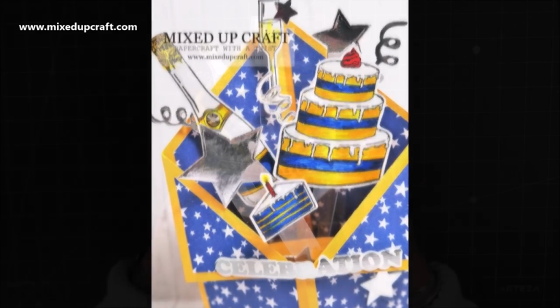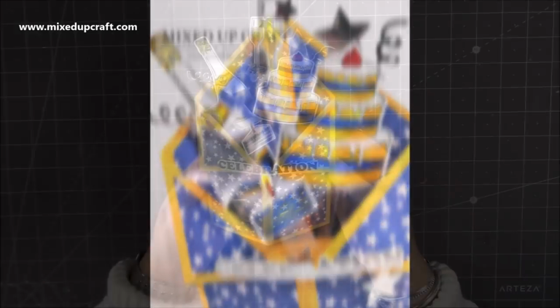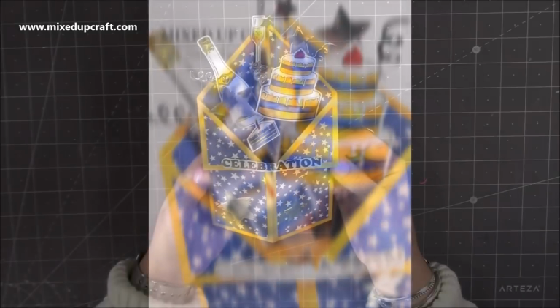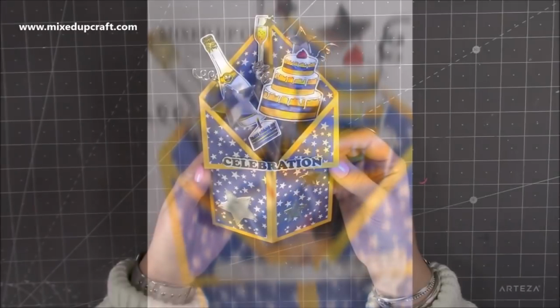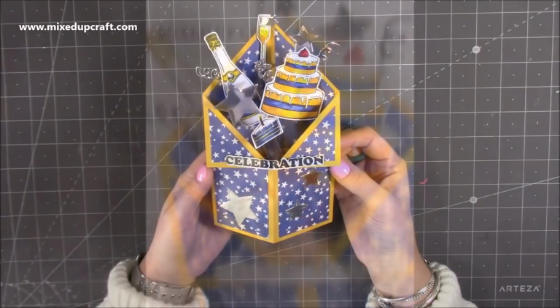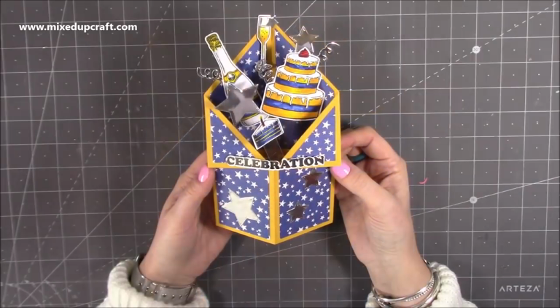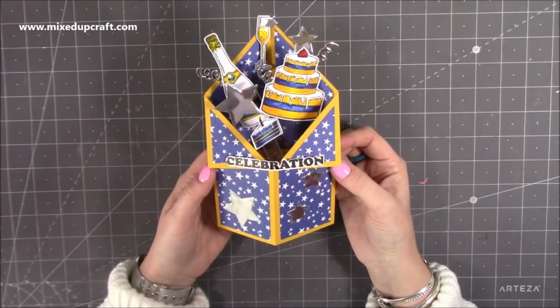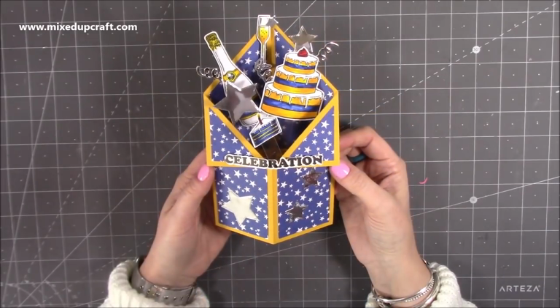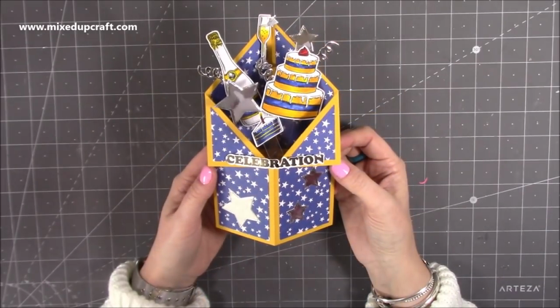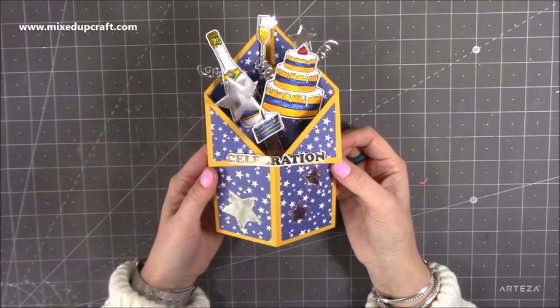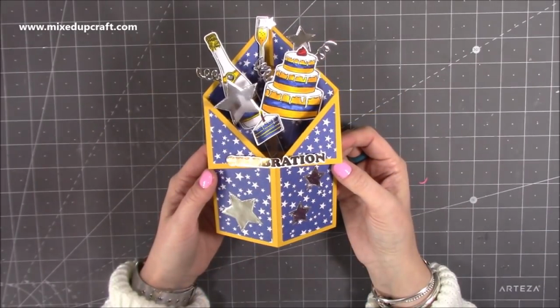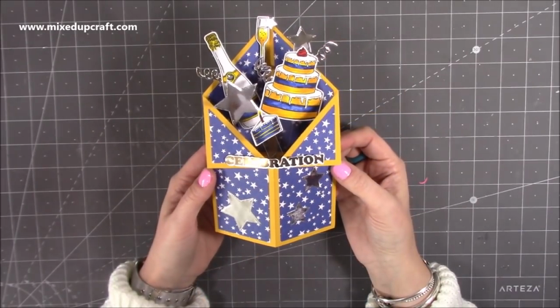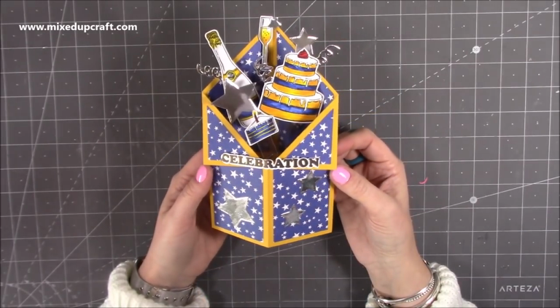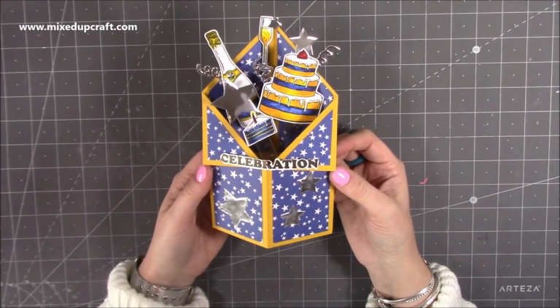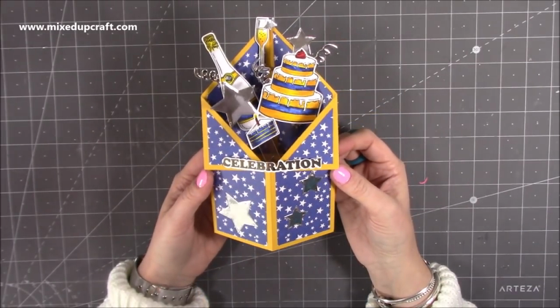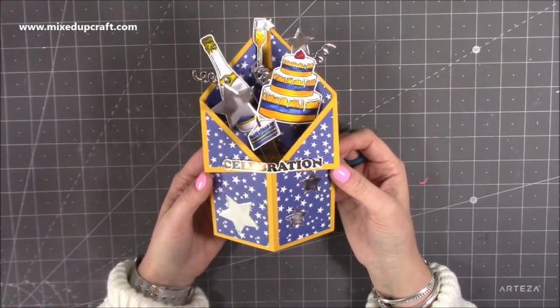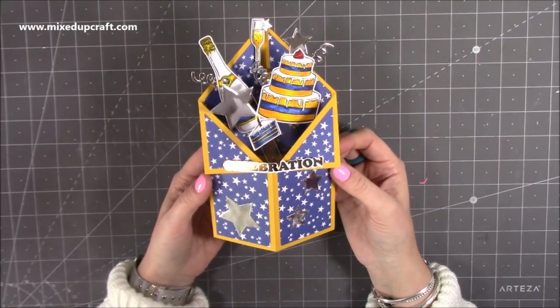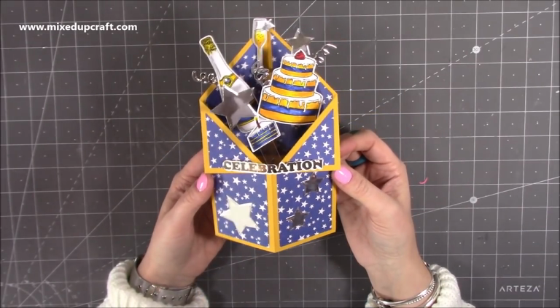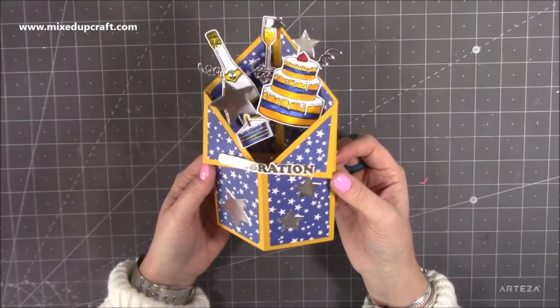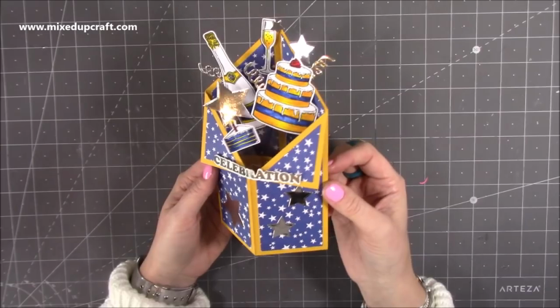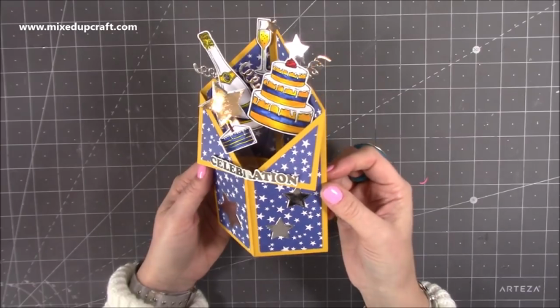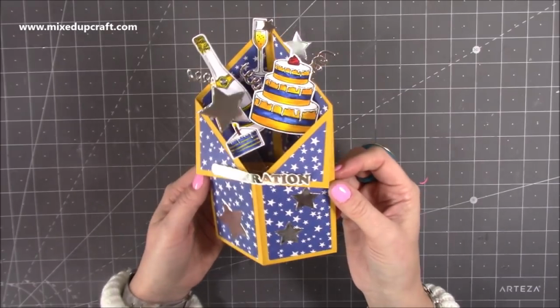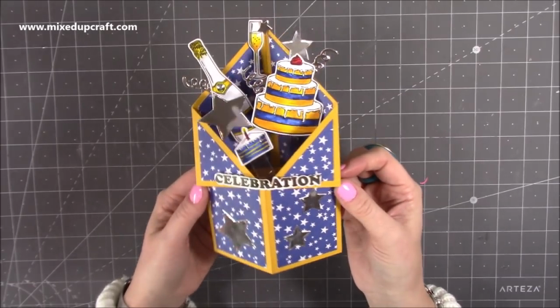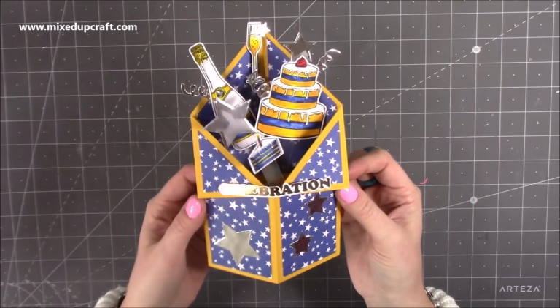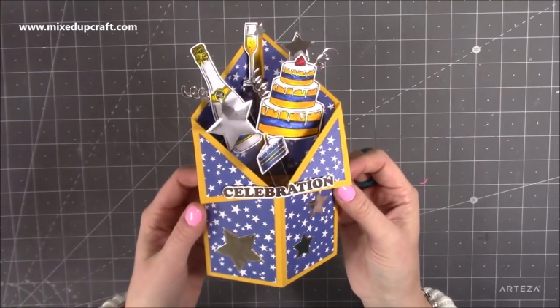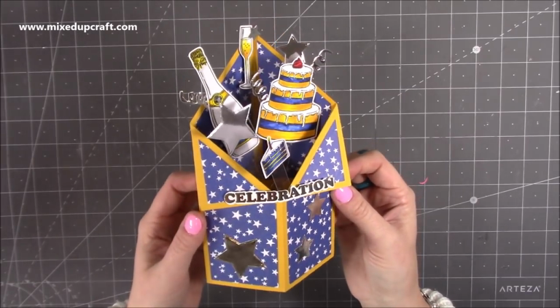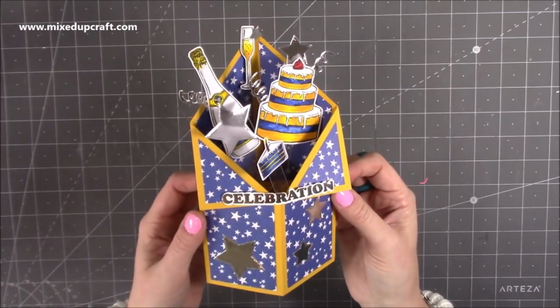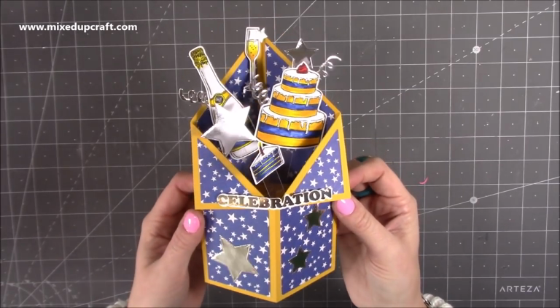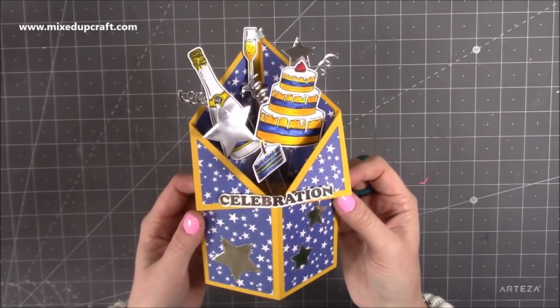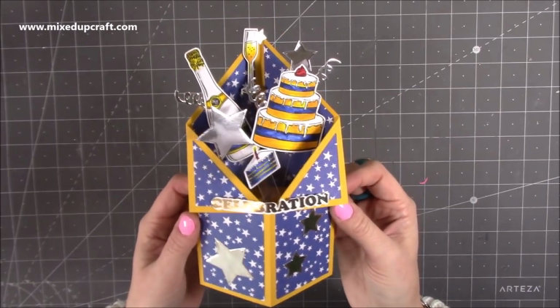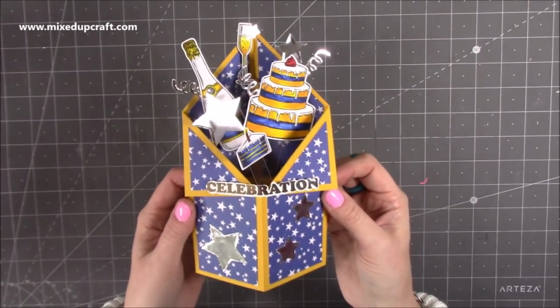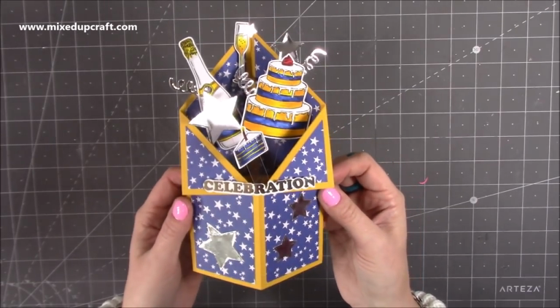Hi everybody, it's Sam at Mix Up Craft. Thank you for watching my tutorial today. I'm going to be showing you how to make a tuxedo pop-up boxcard.